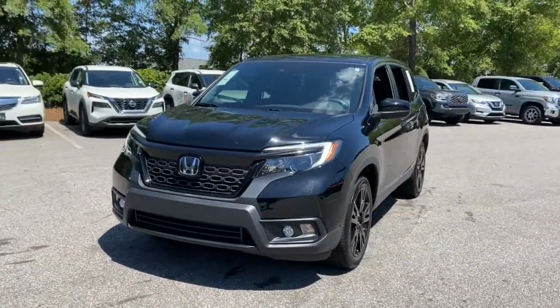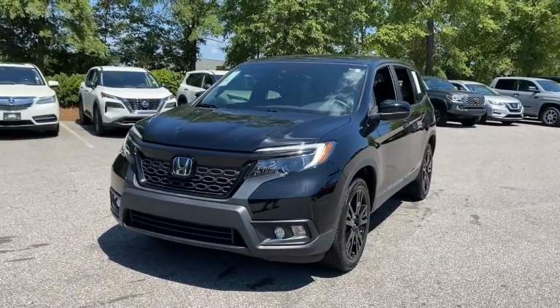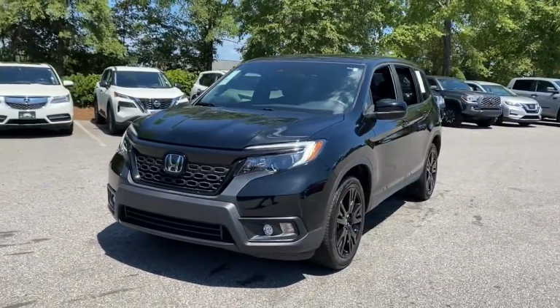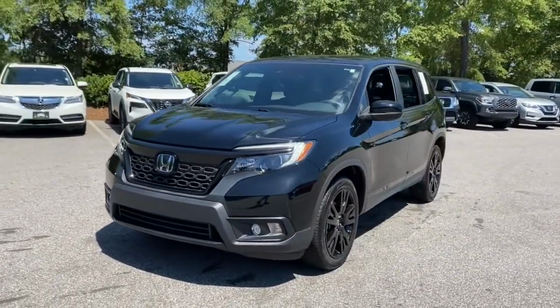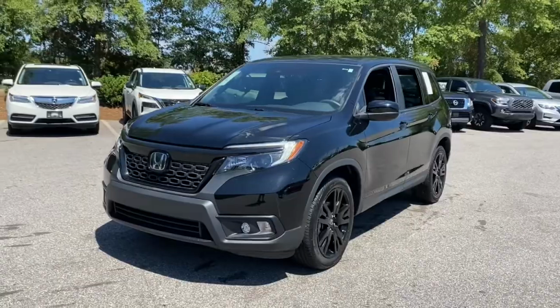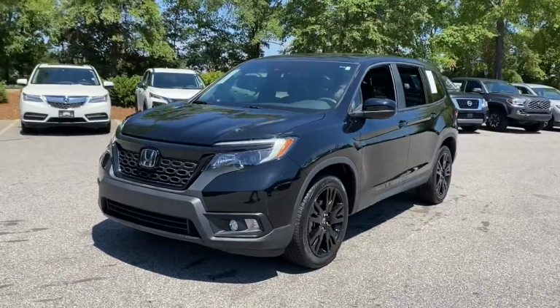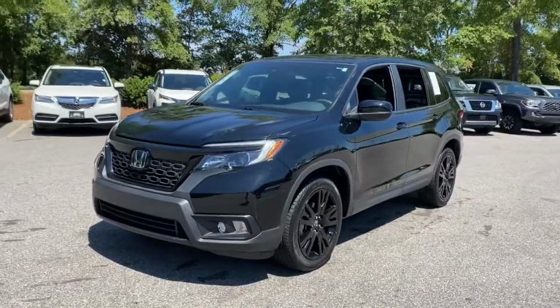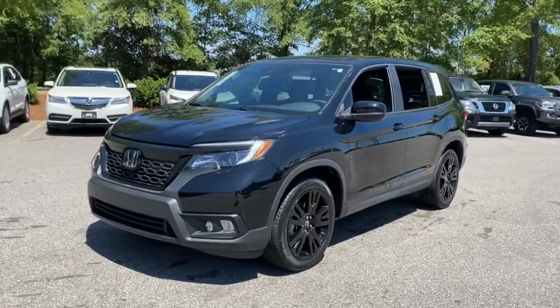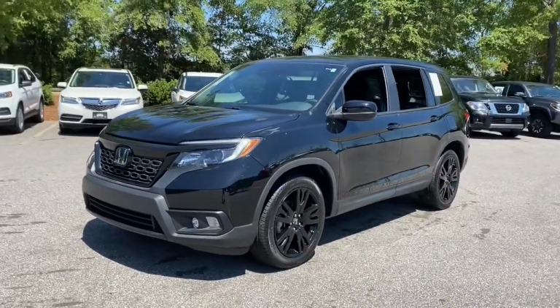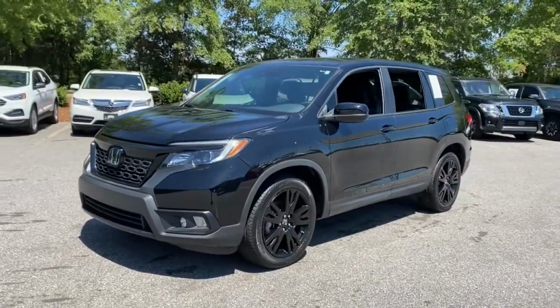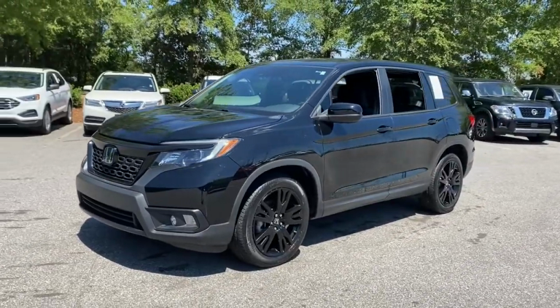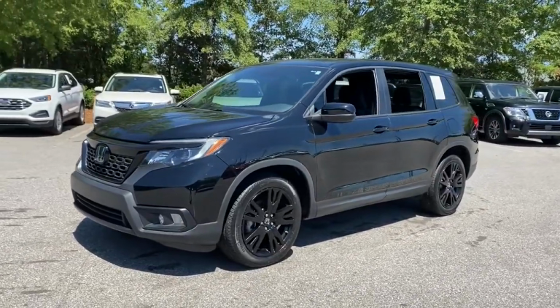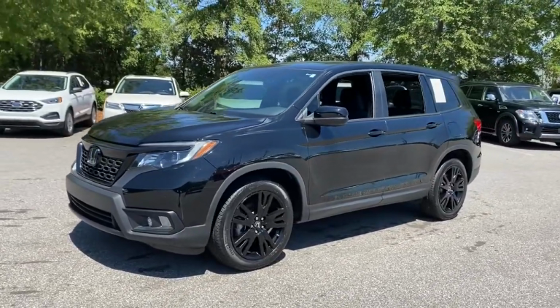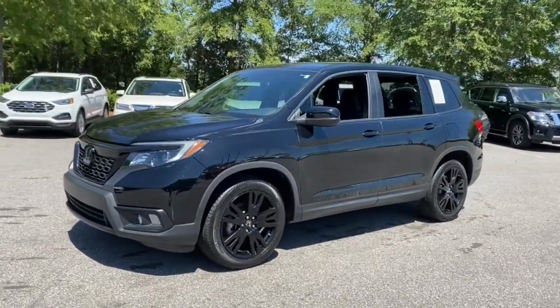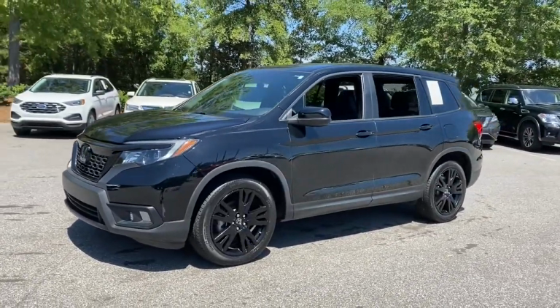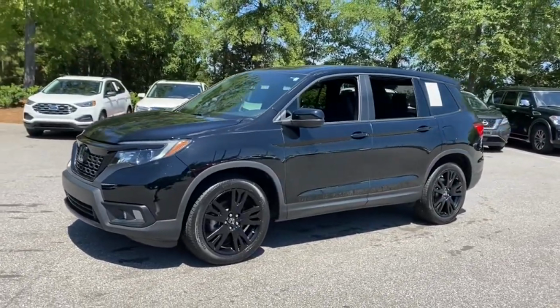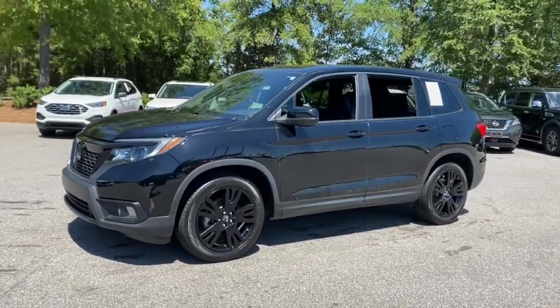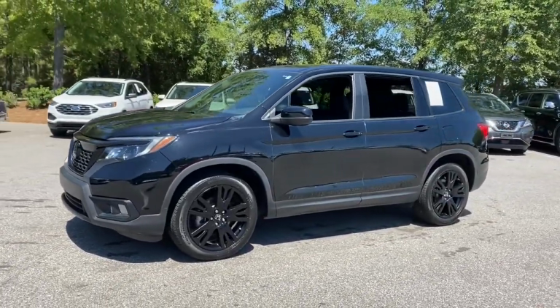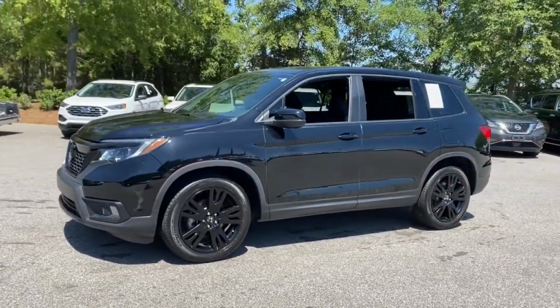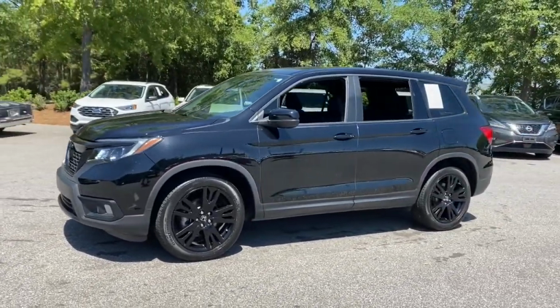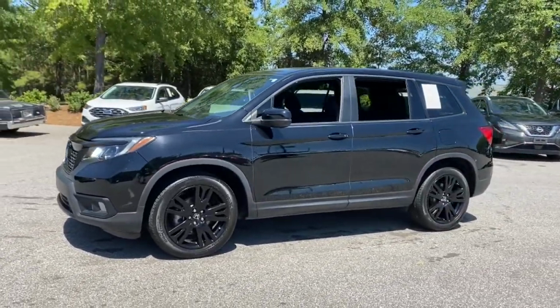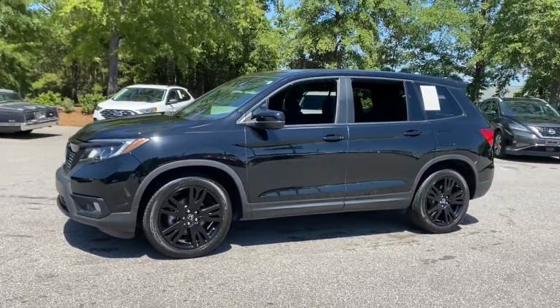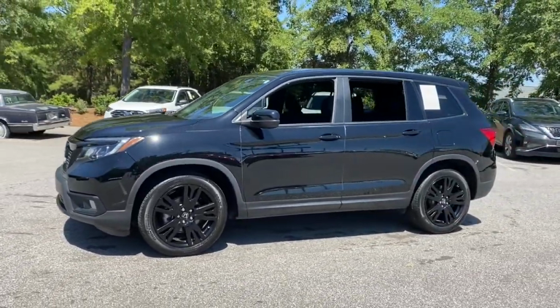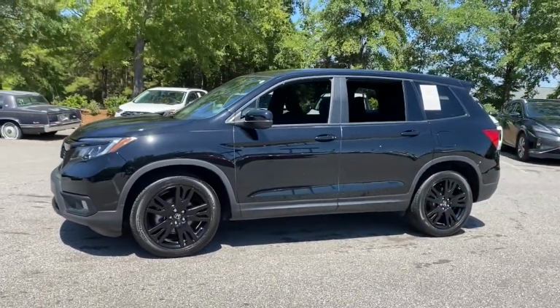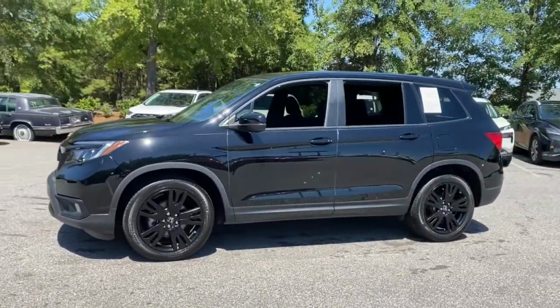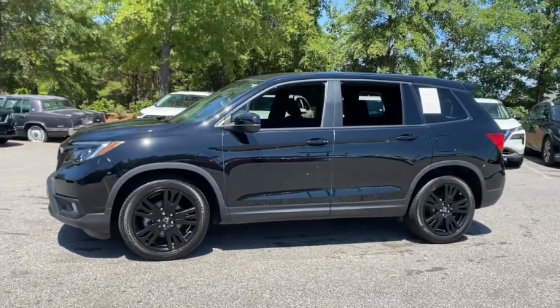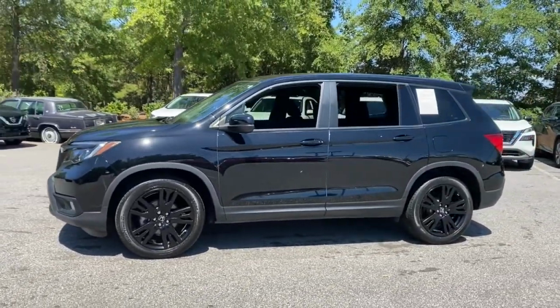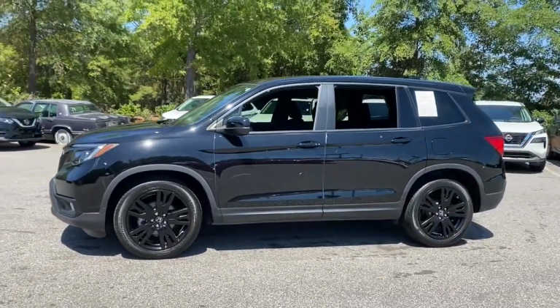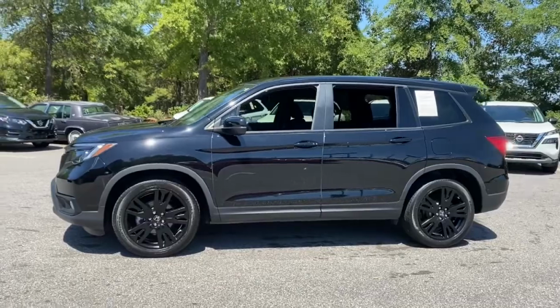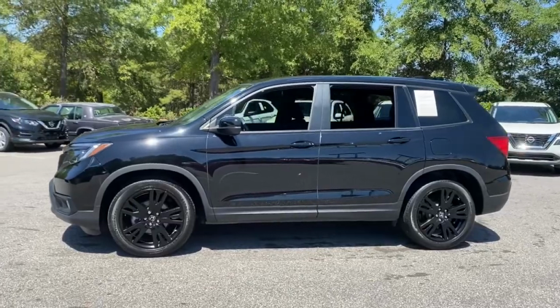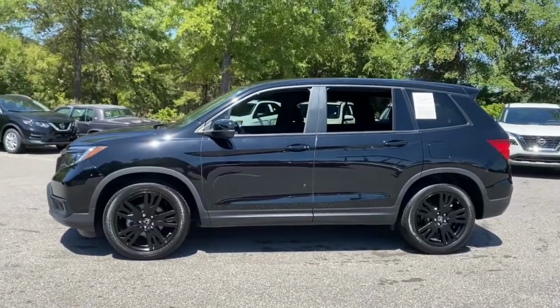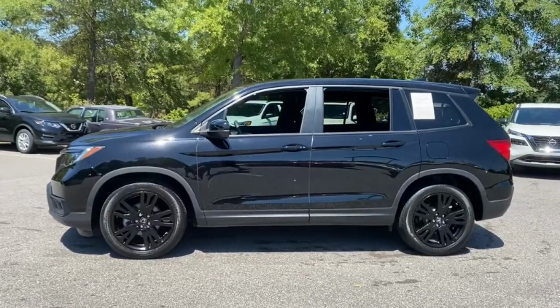Presenting the Honda Passport, the mid-sized crossover with all the features you need to make your outdoor adventures fun and comfortable.